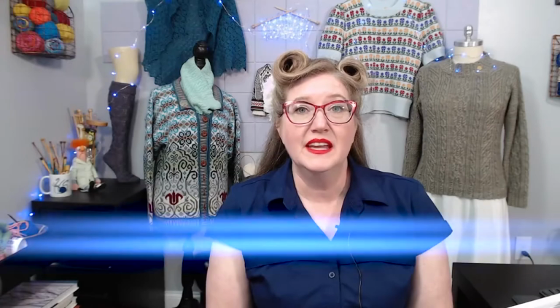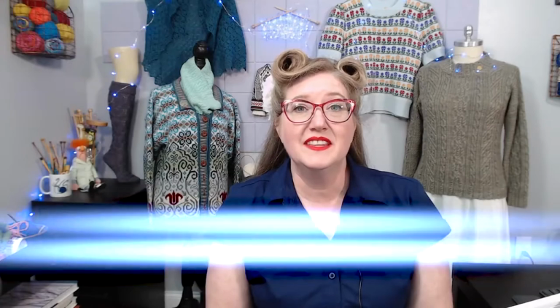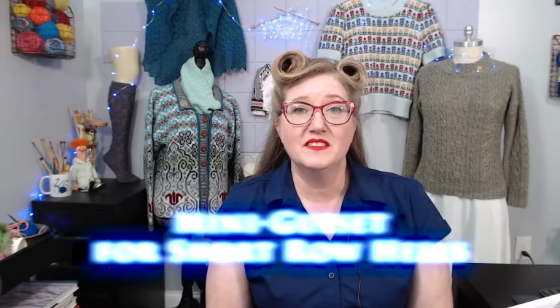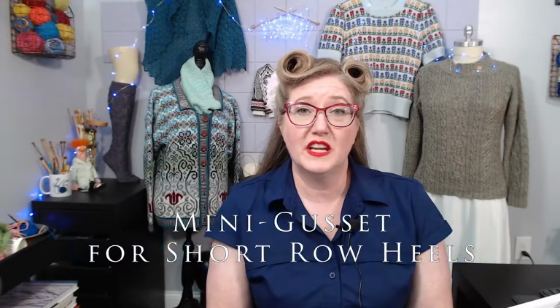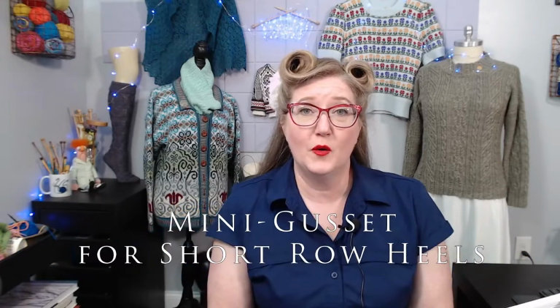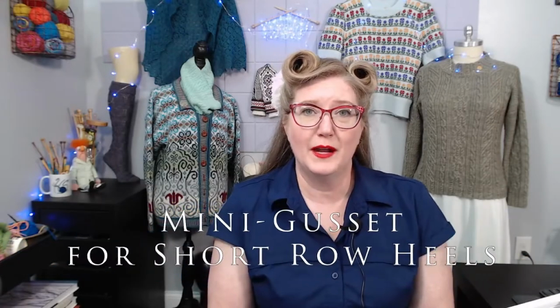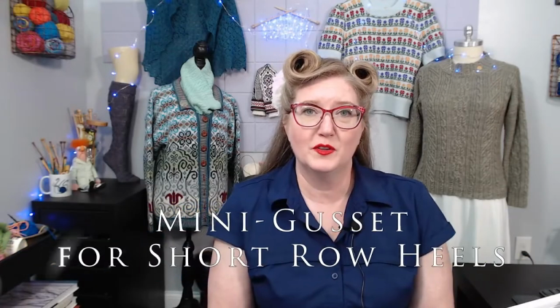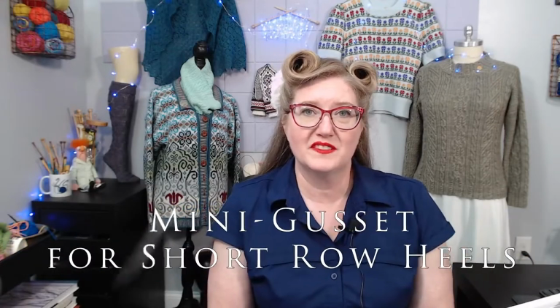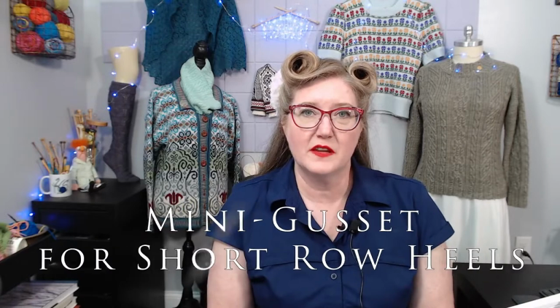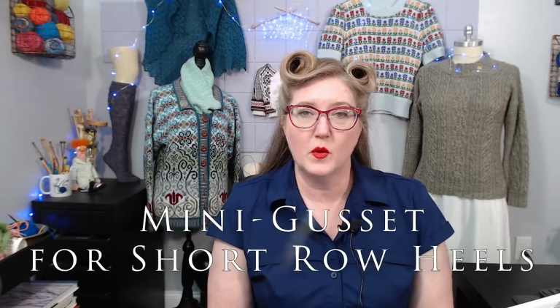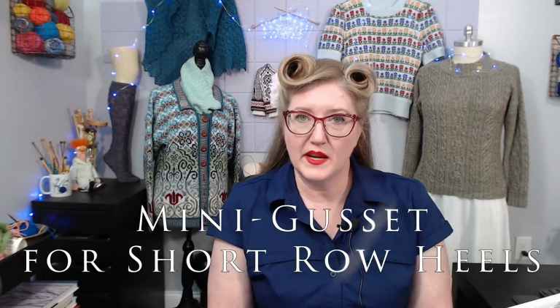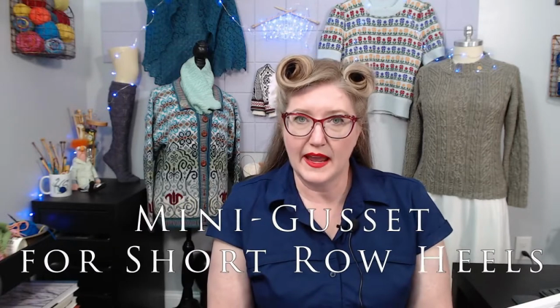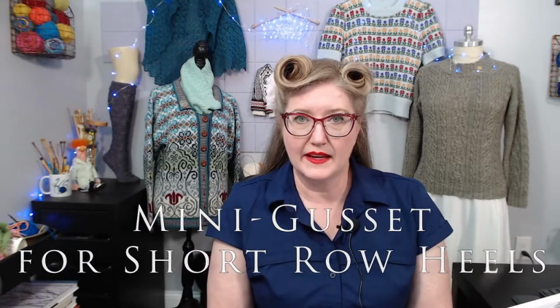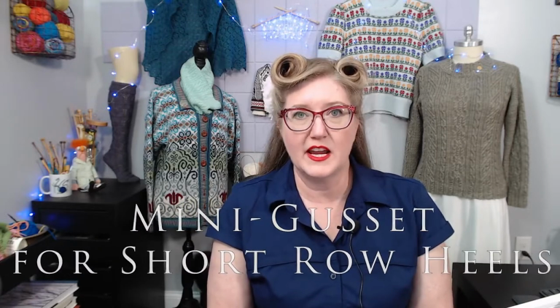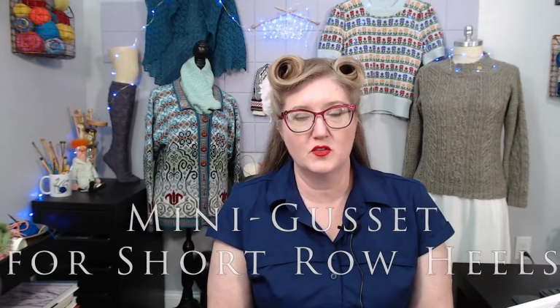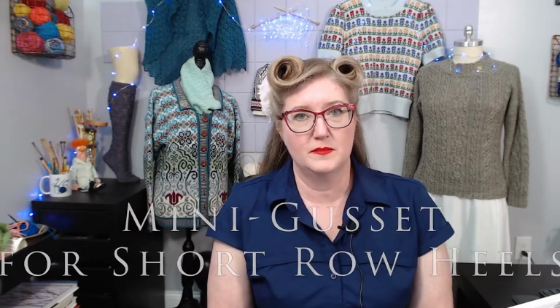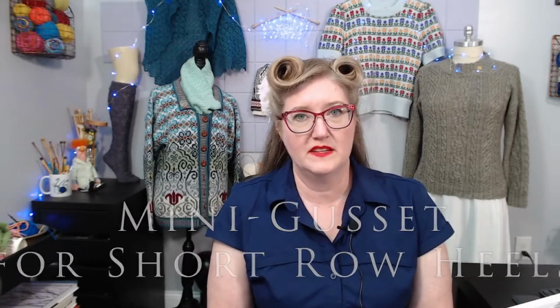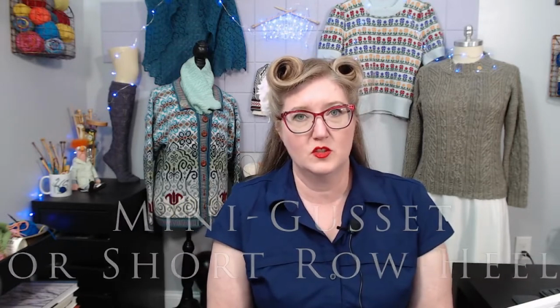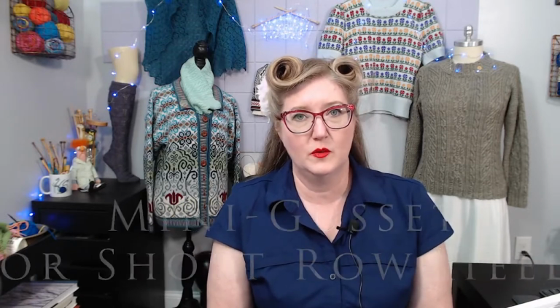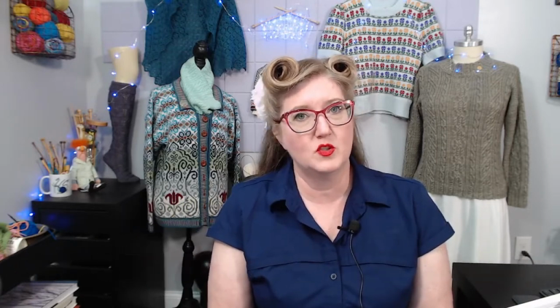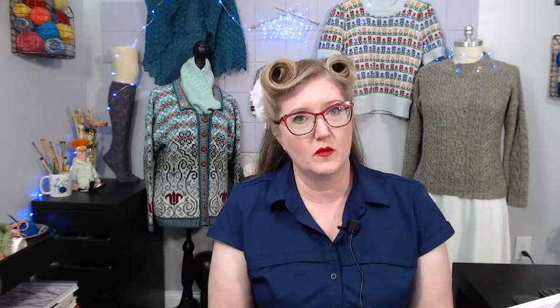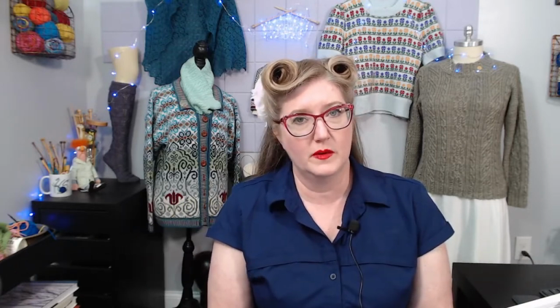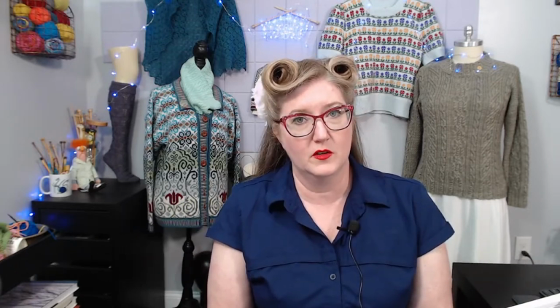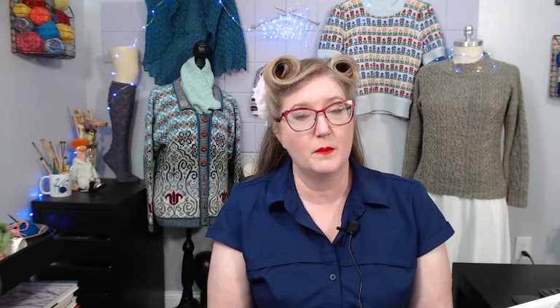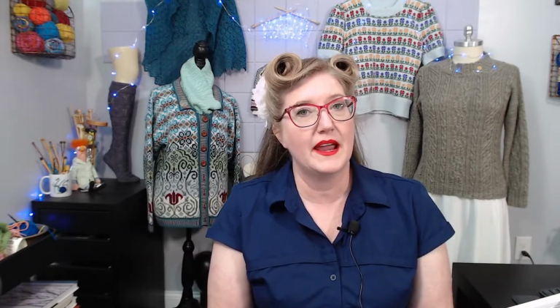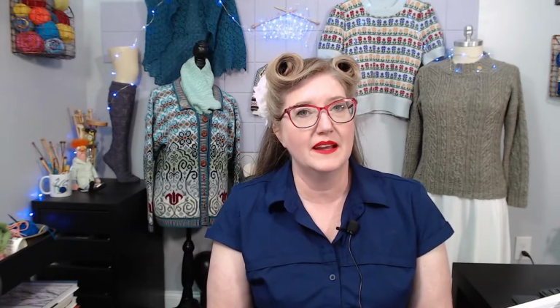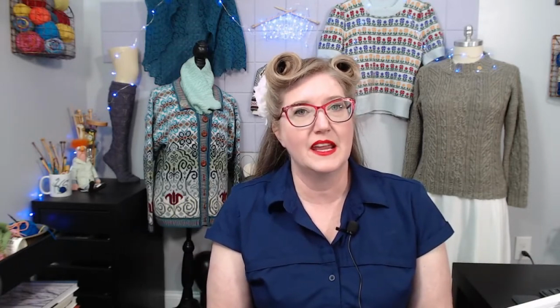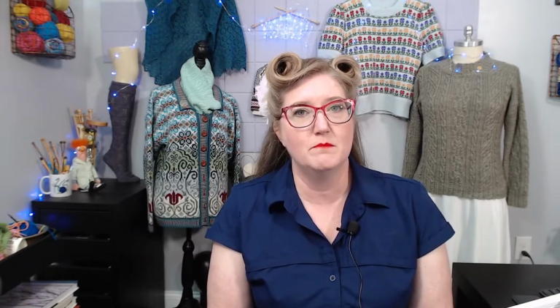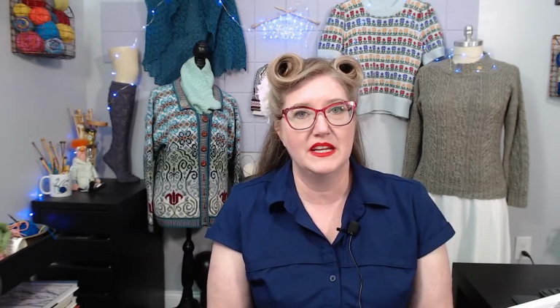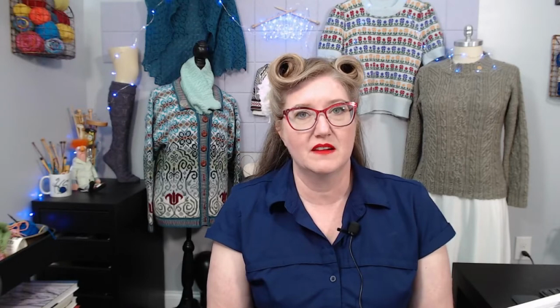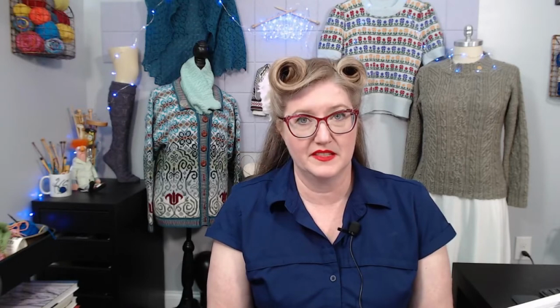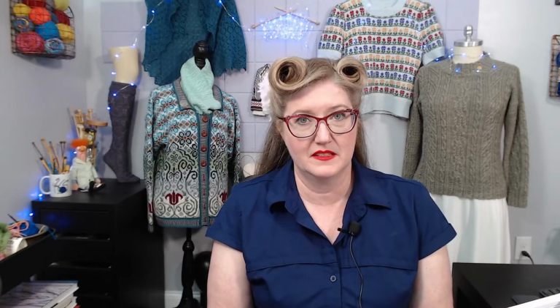In this video I will discuss one way to add extra space to a short row heel by adding a mini gusset.